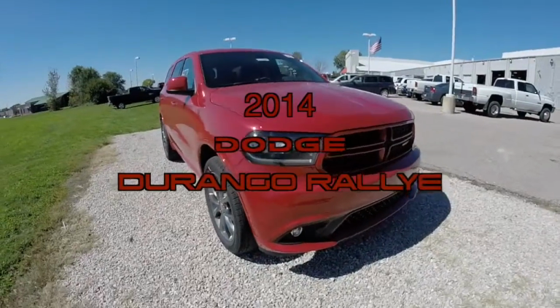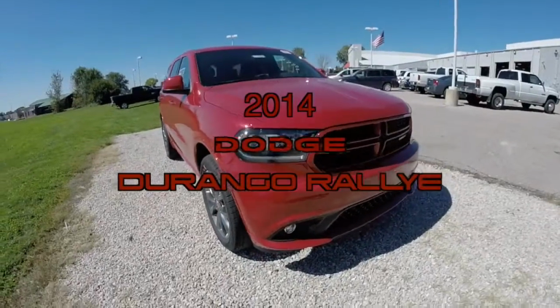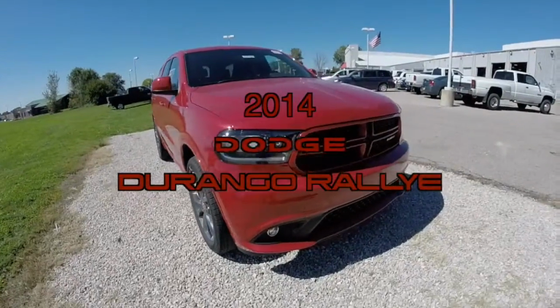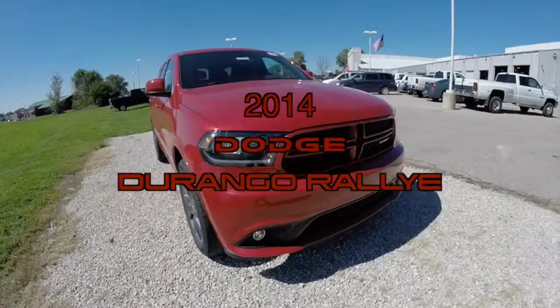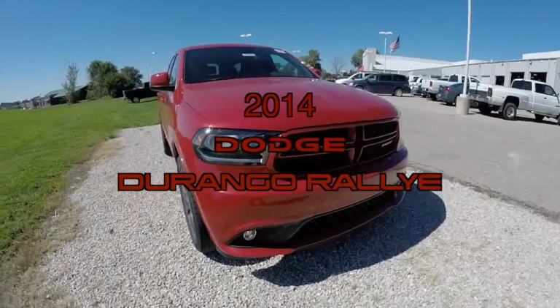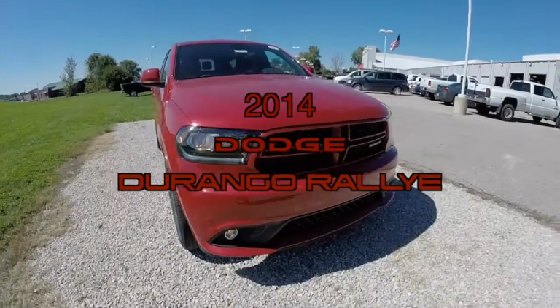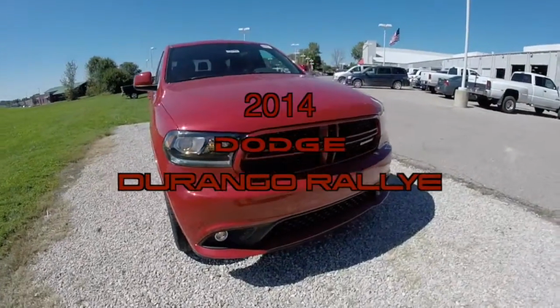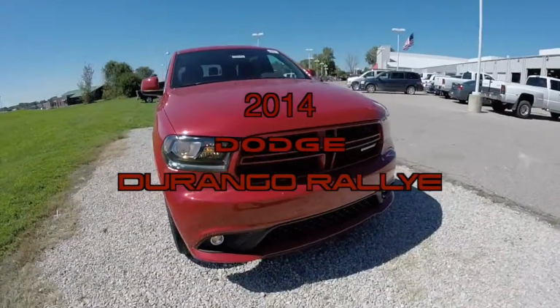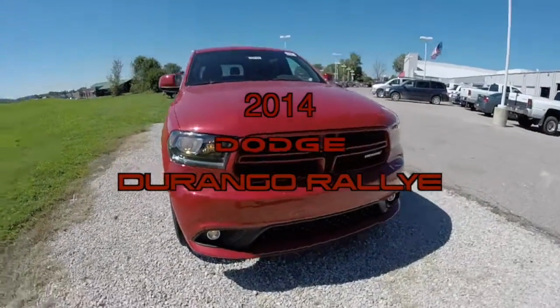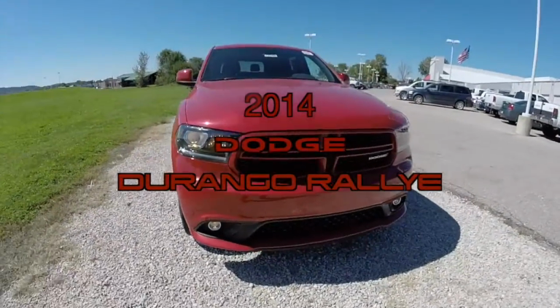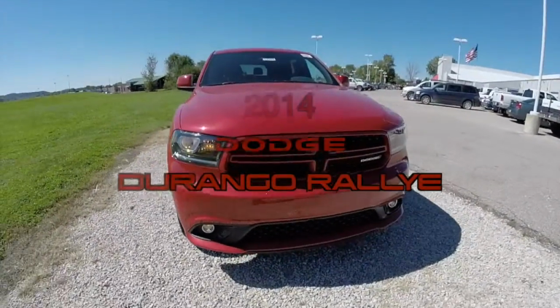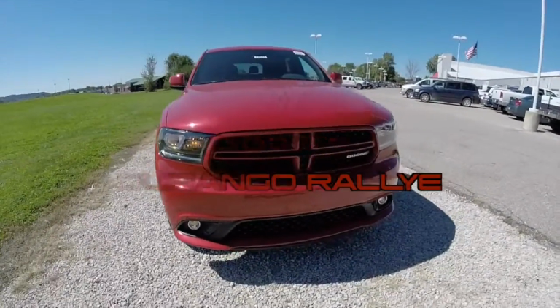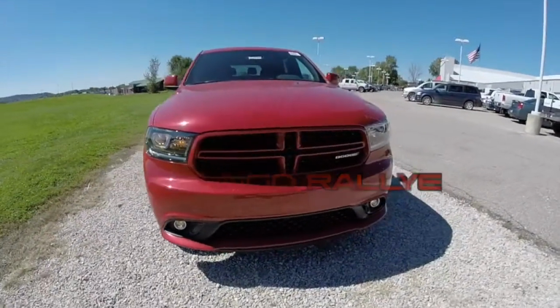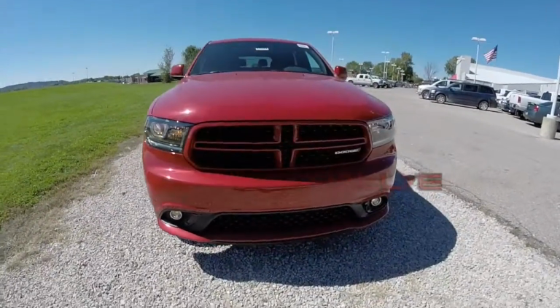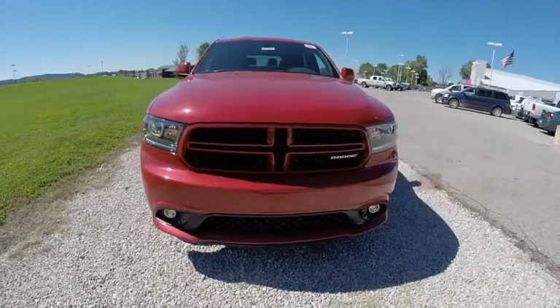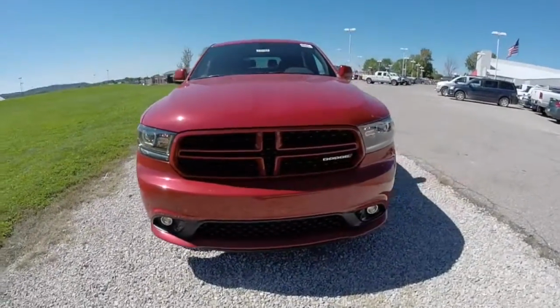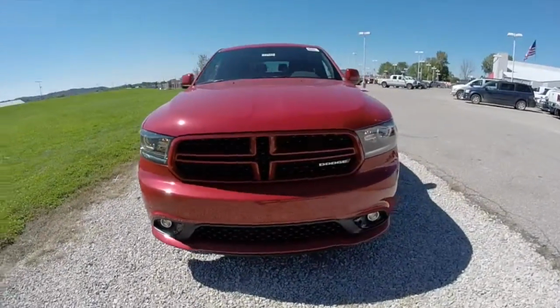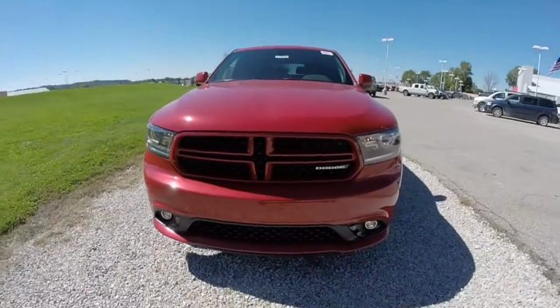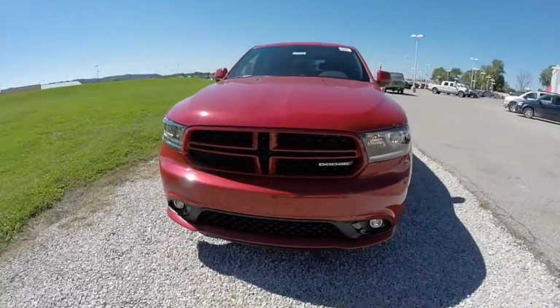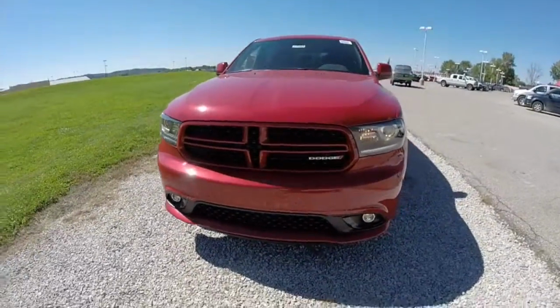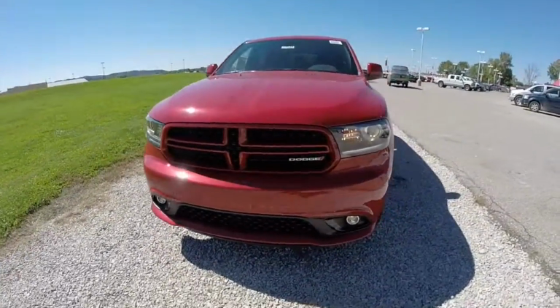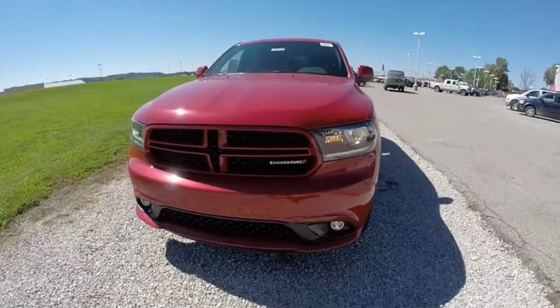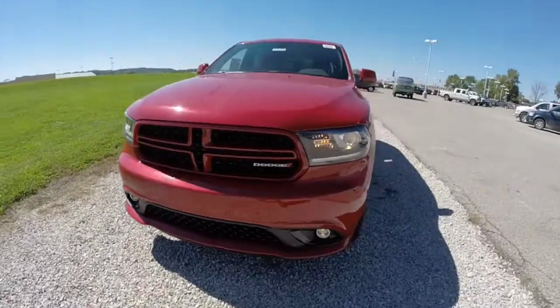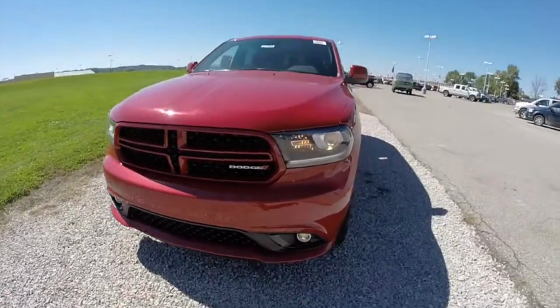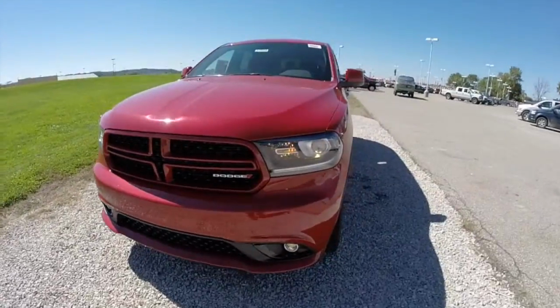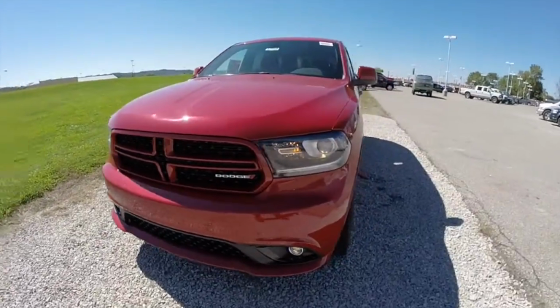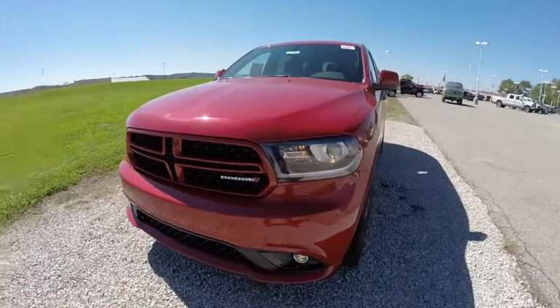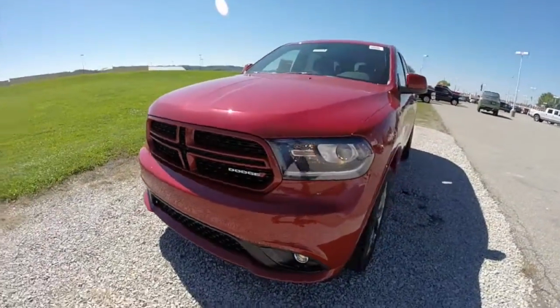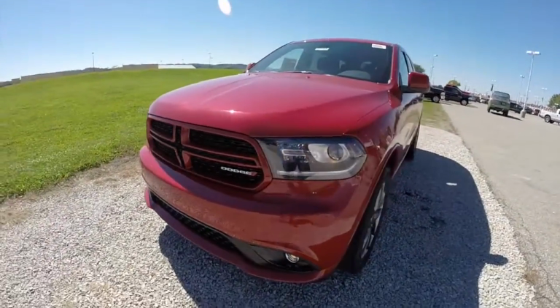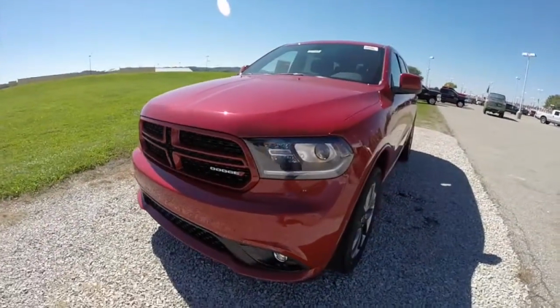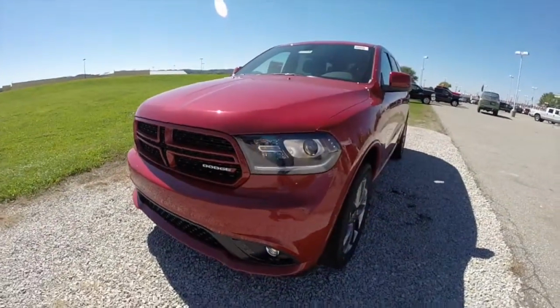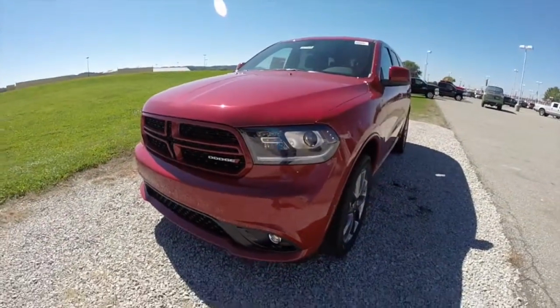Hello everyone. Today we're going to take a quick walk around and look at this 2014 Dodge Durango Rally.